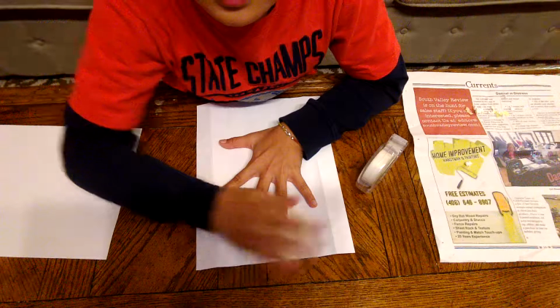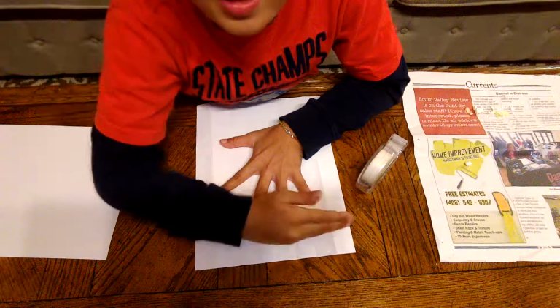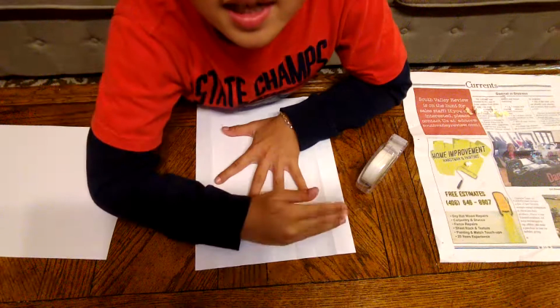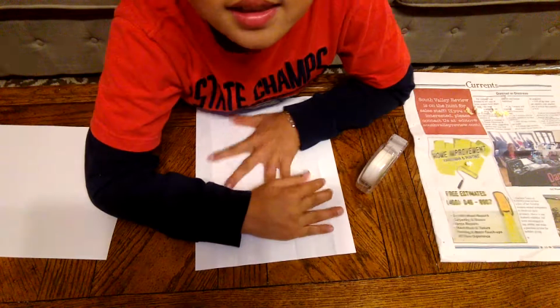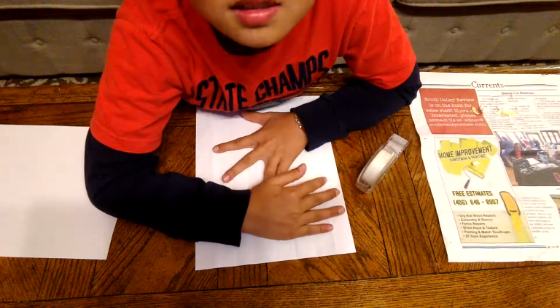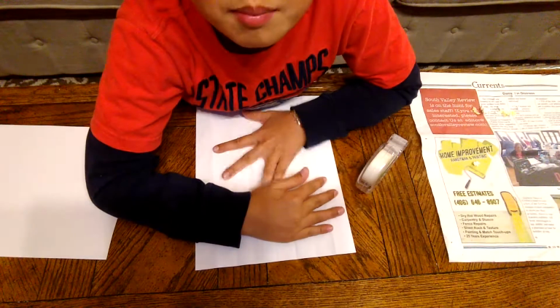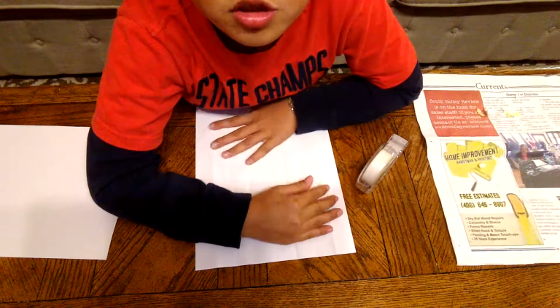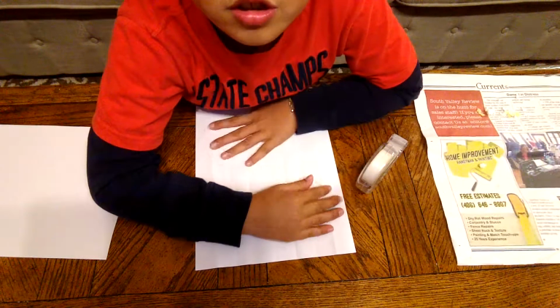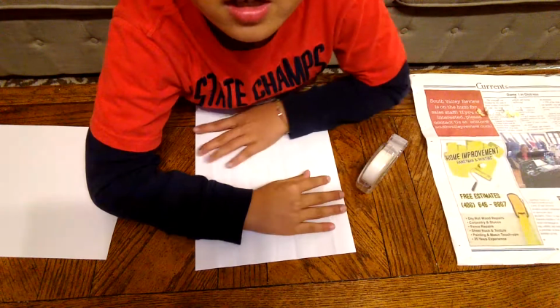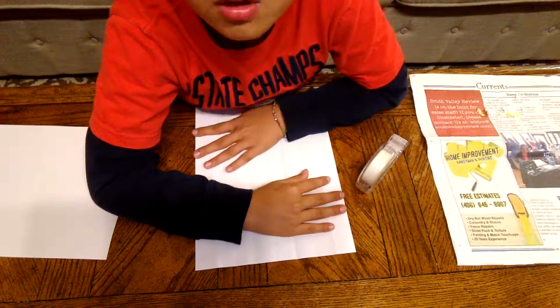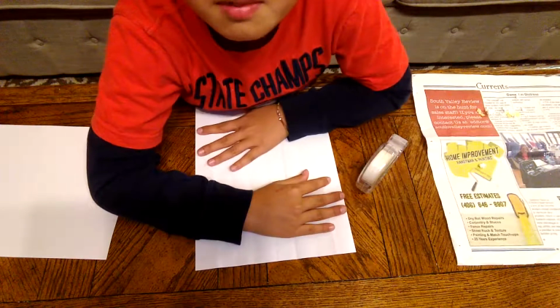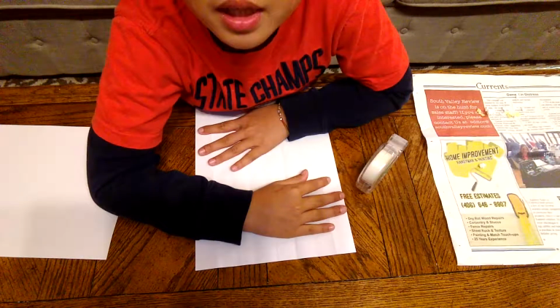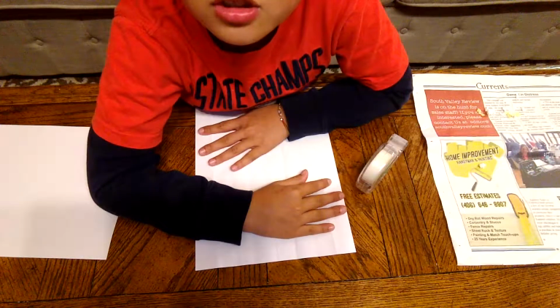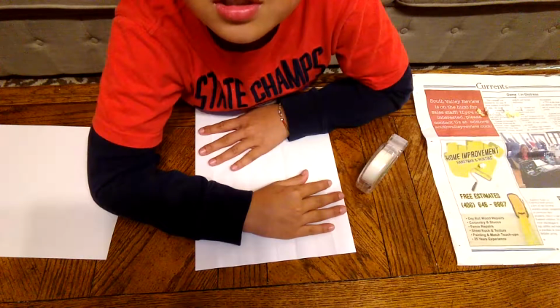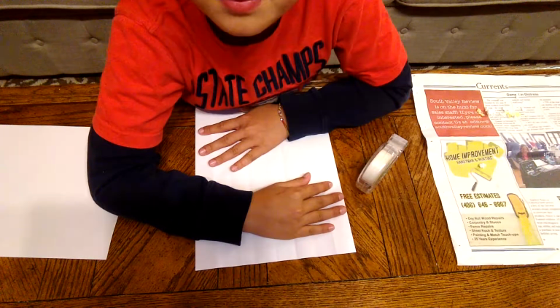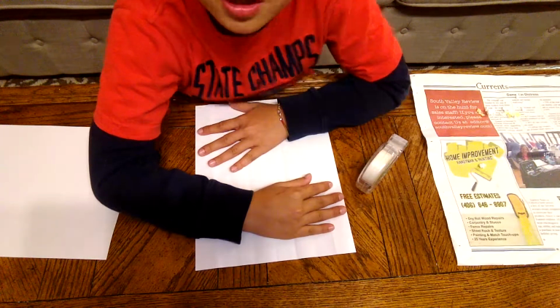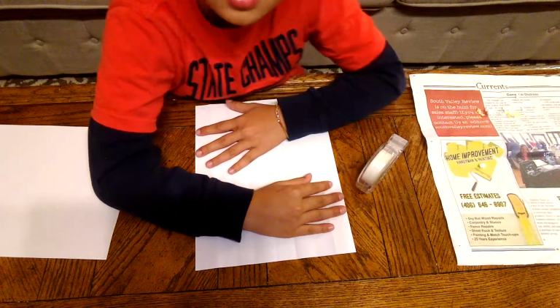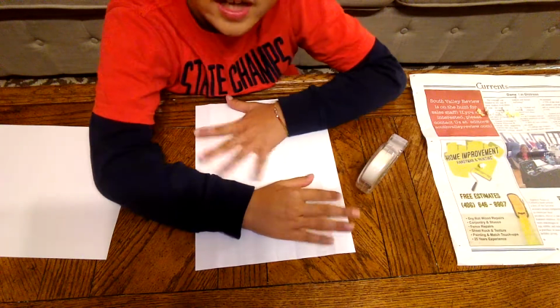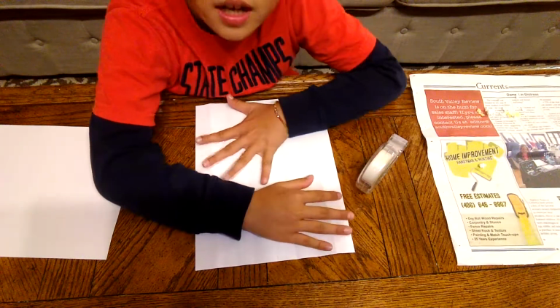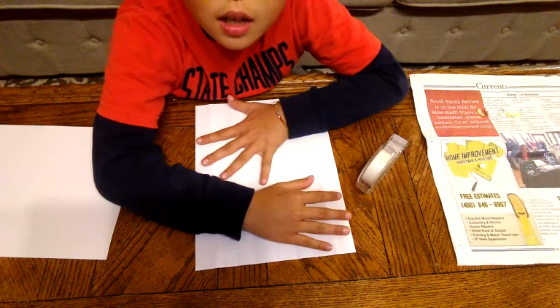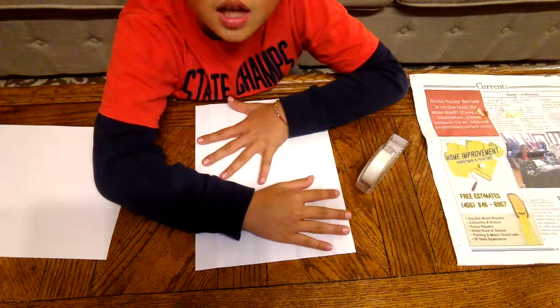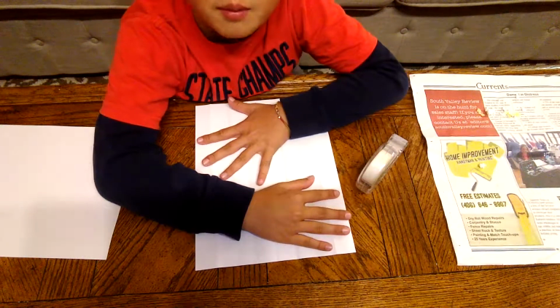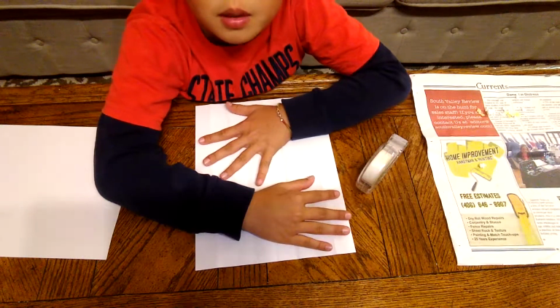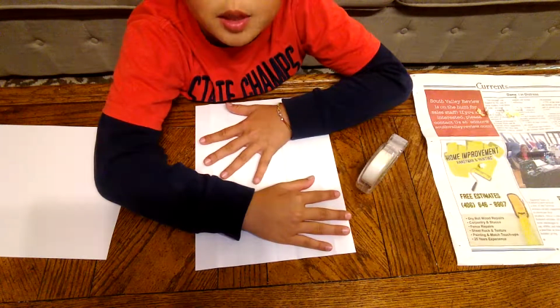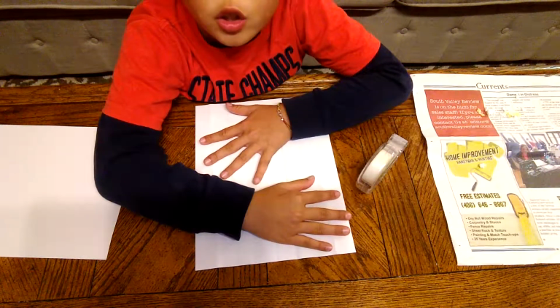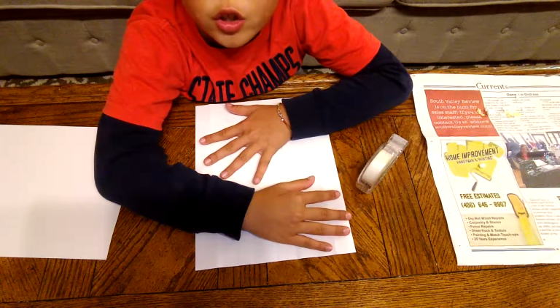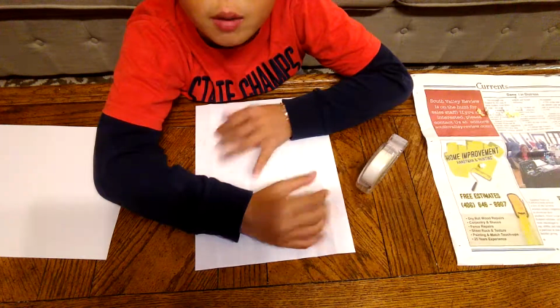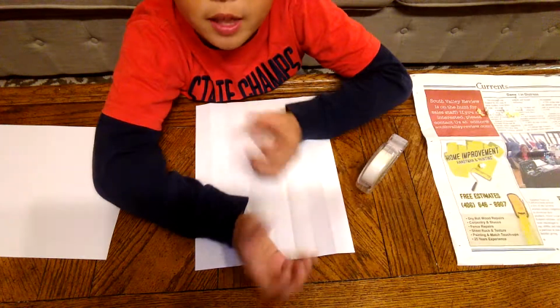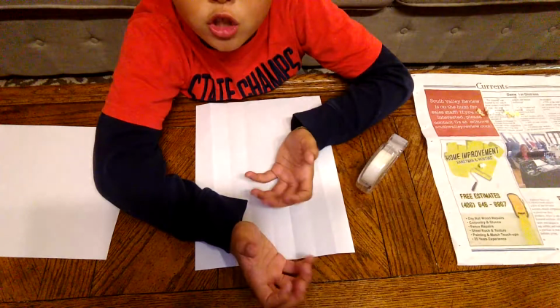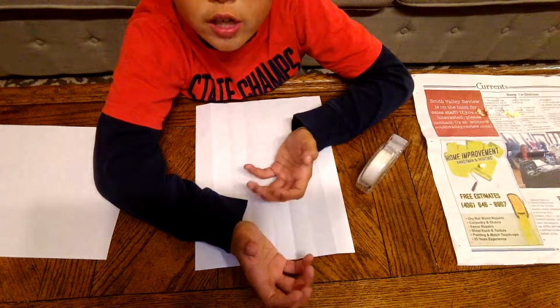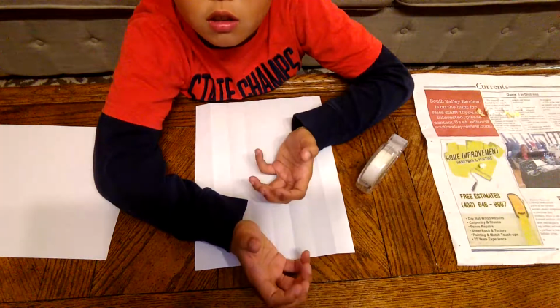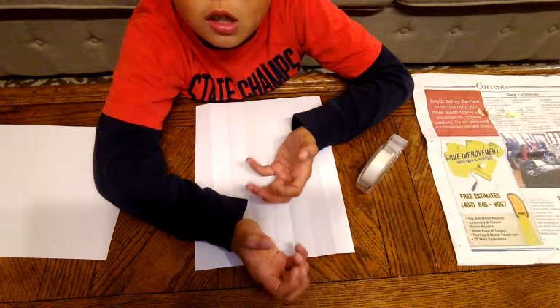Hey guys, it's Slime Buster here and welcome back to another video. Today I'm going to be showing you how to make giant claws.